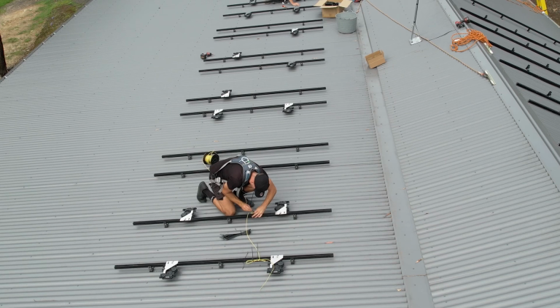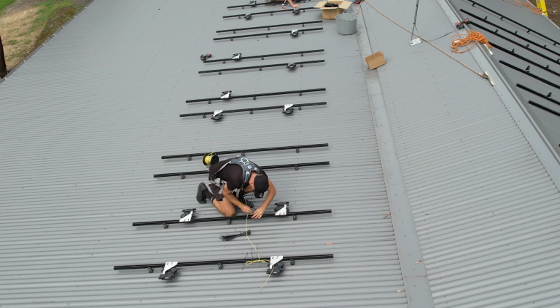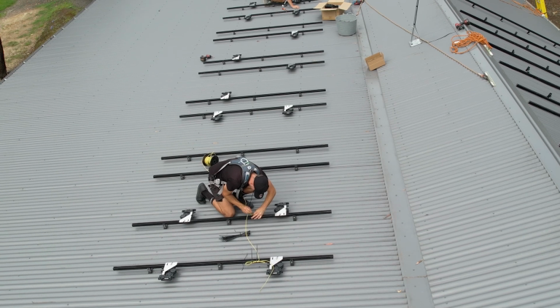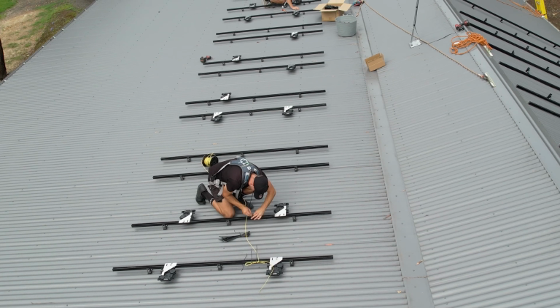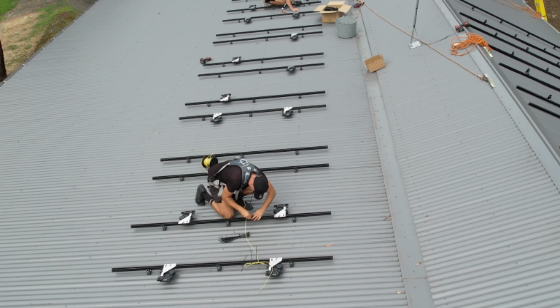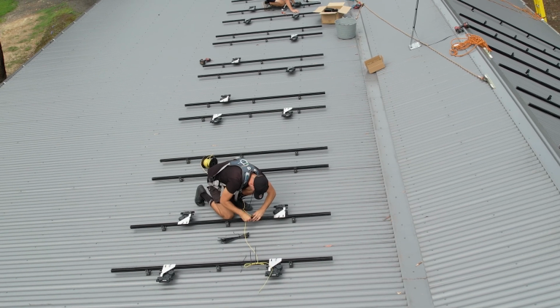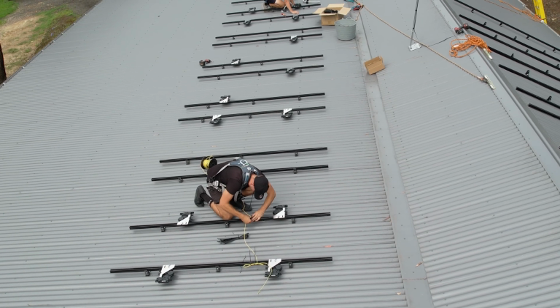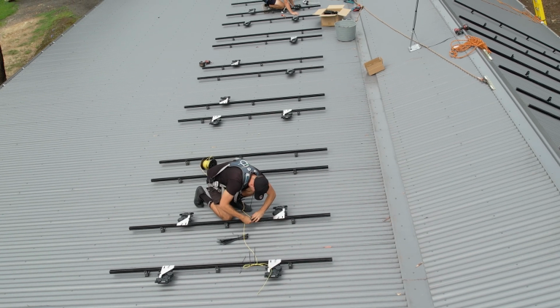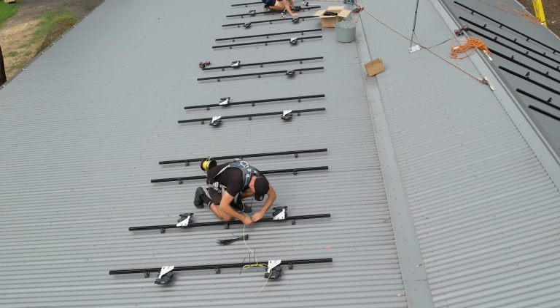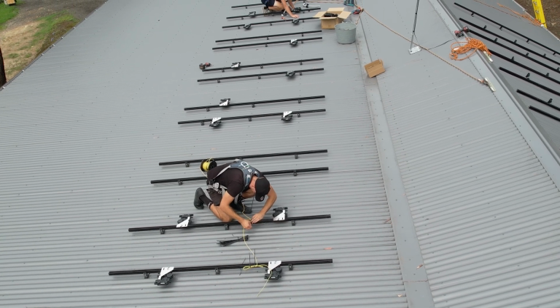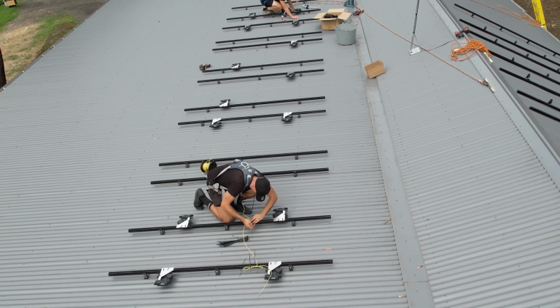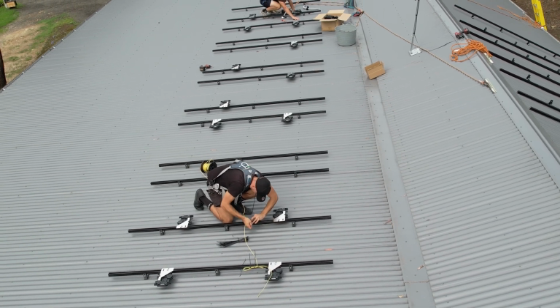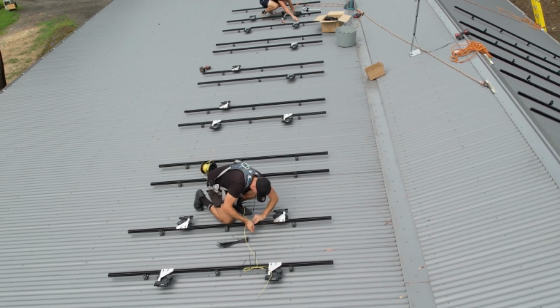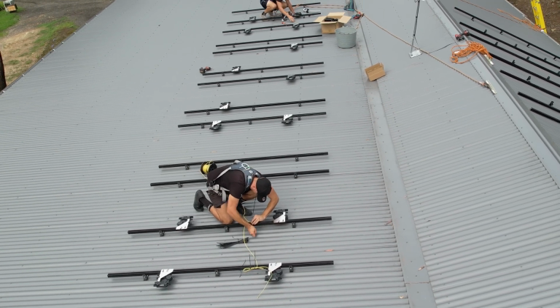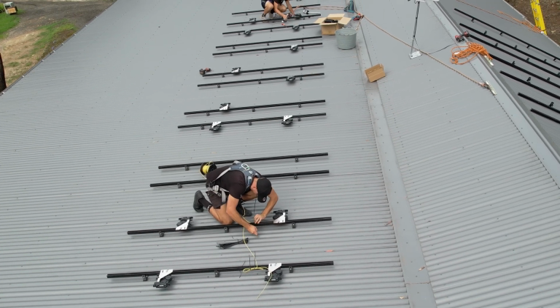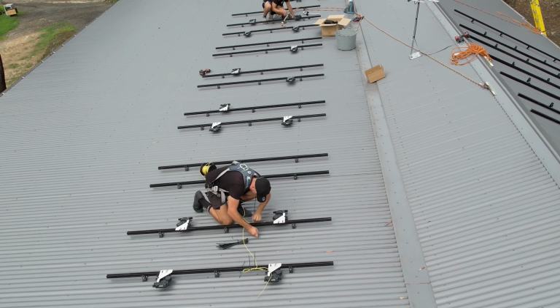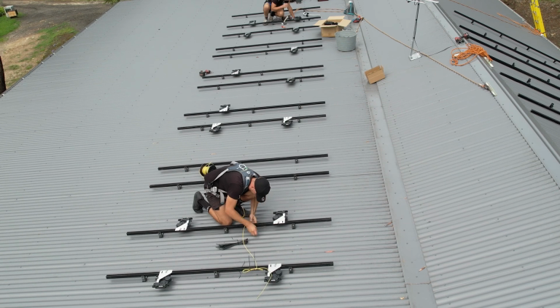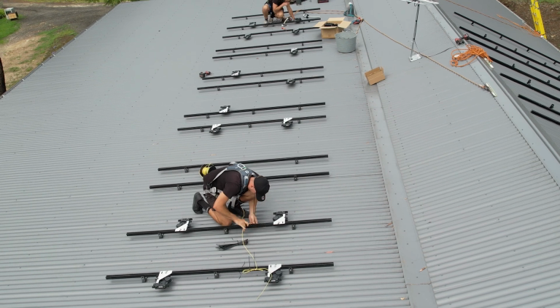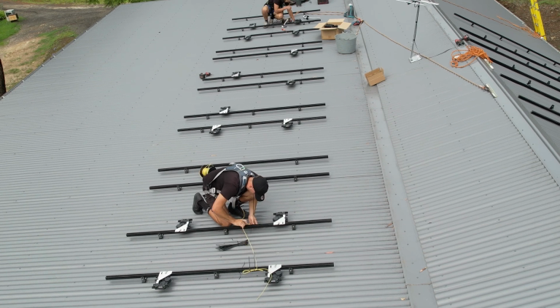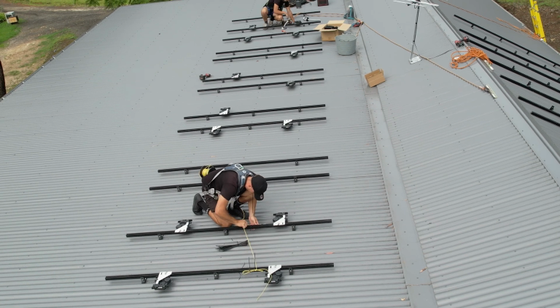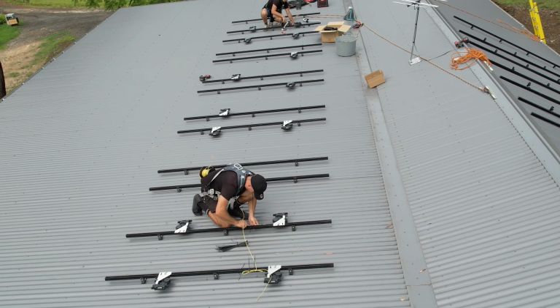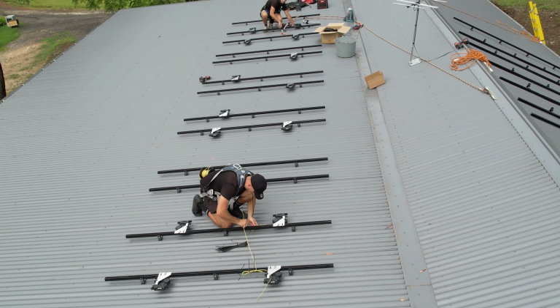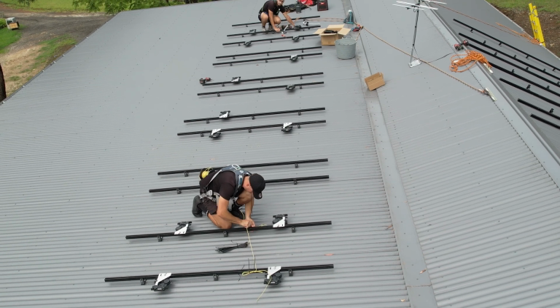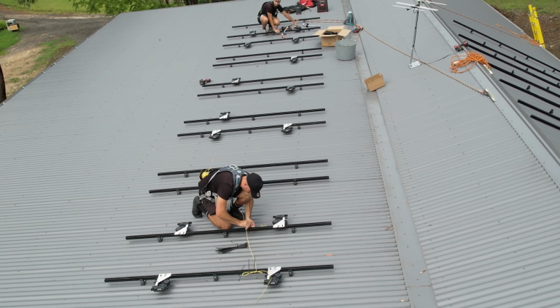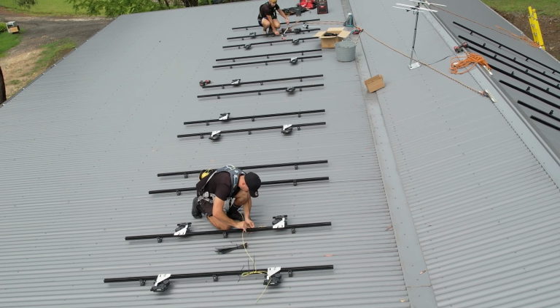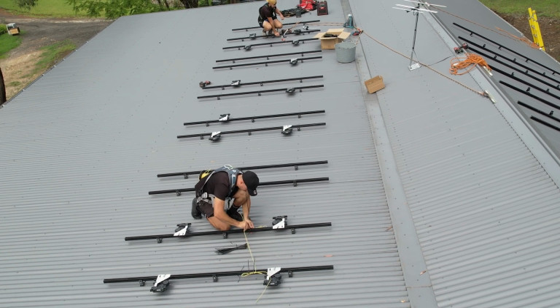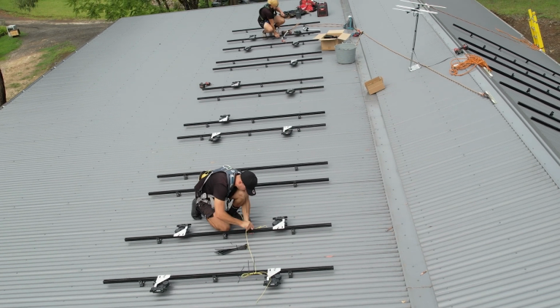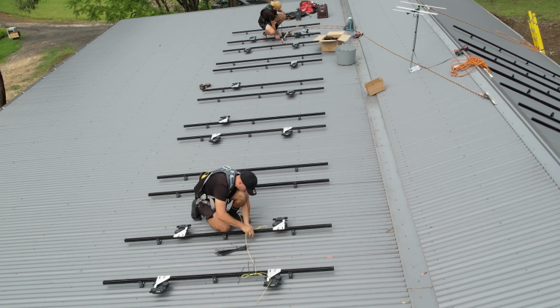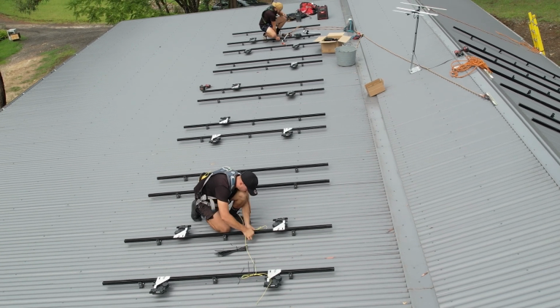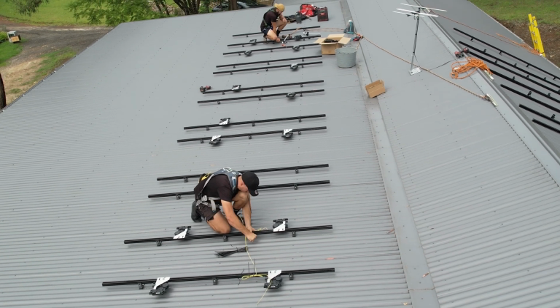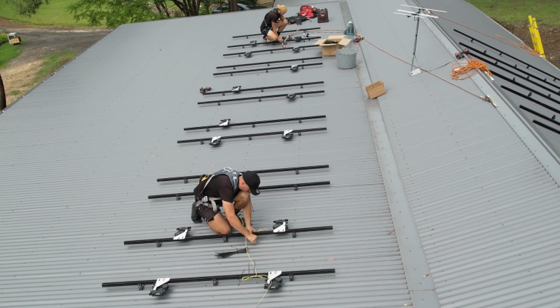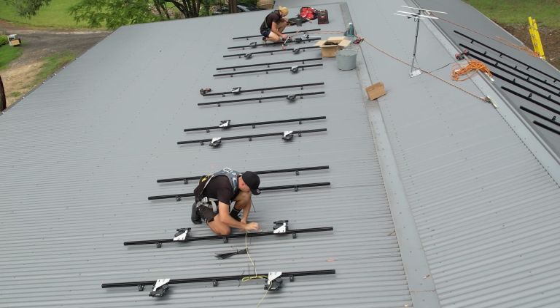Here are our installers installing the micro inverters to the rail and completing the earthing and terminations.